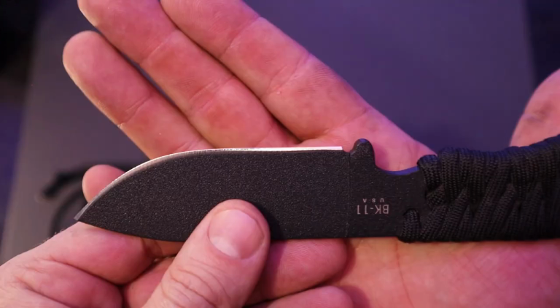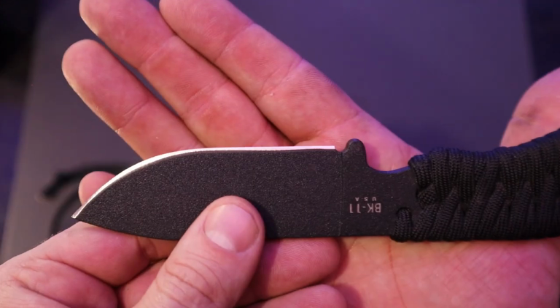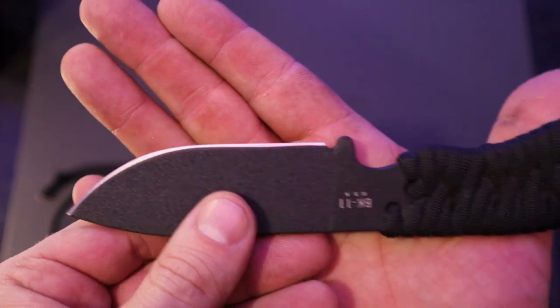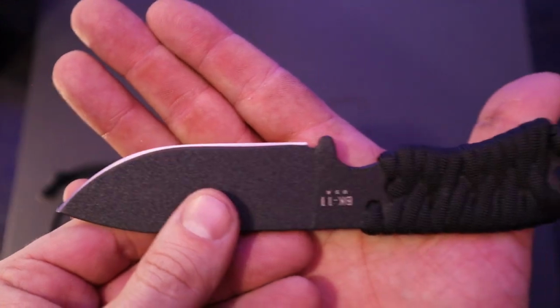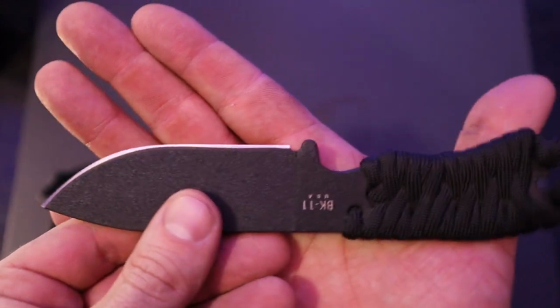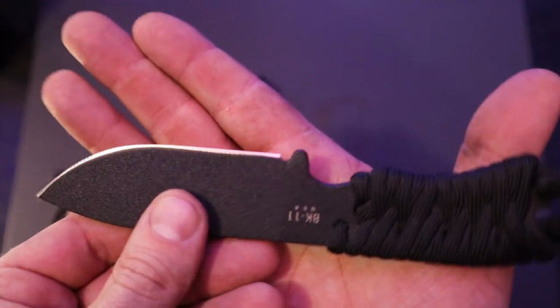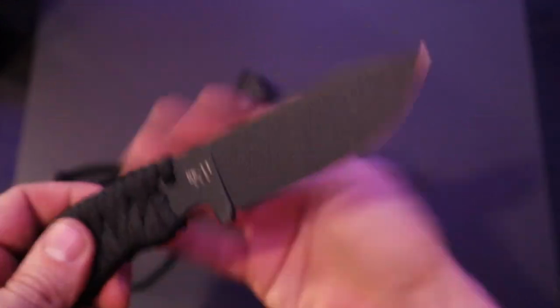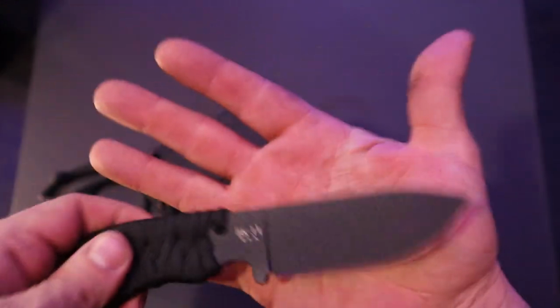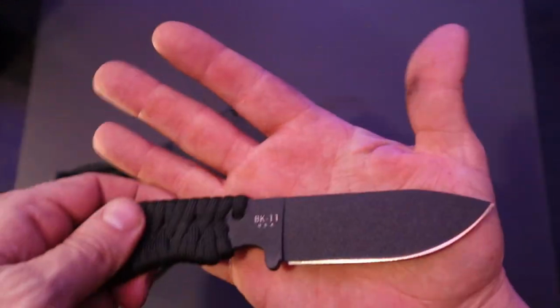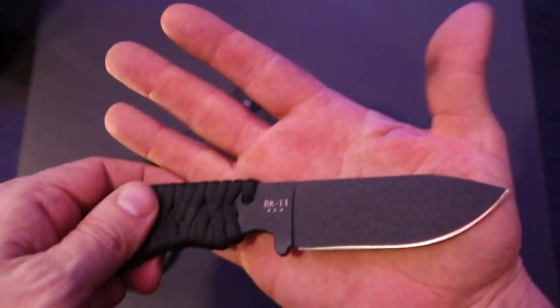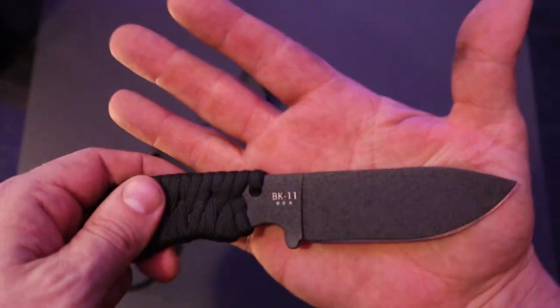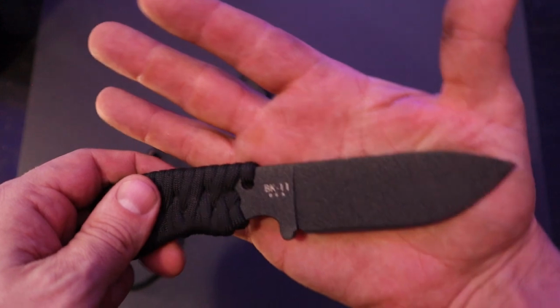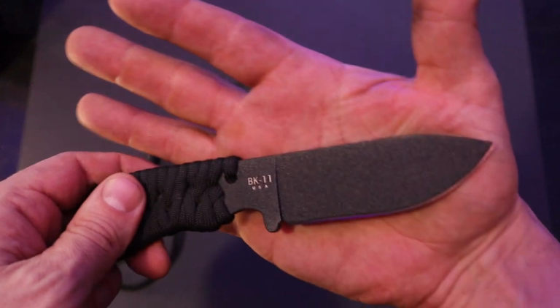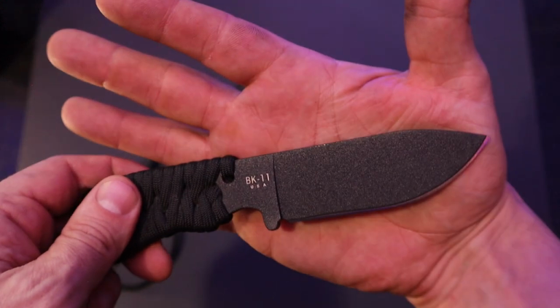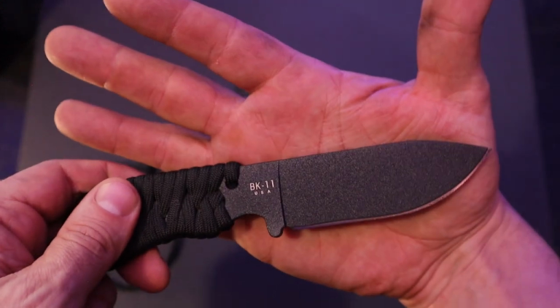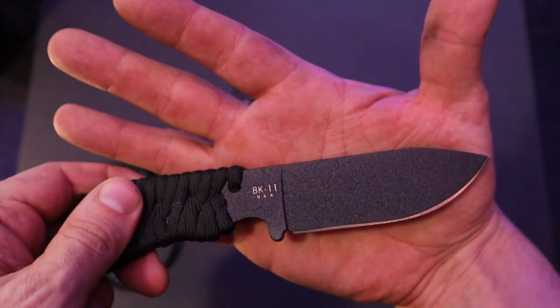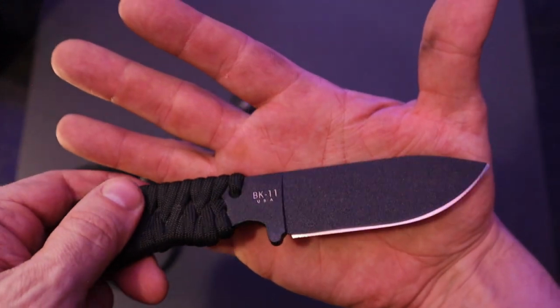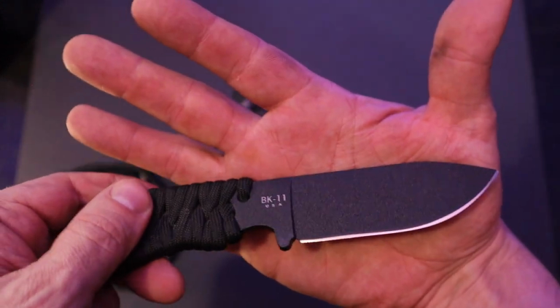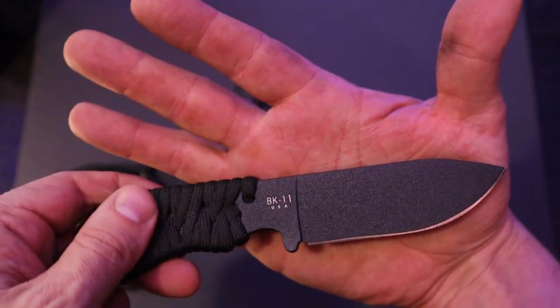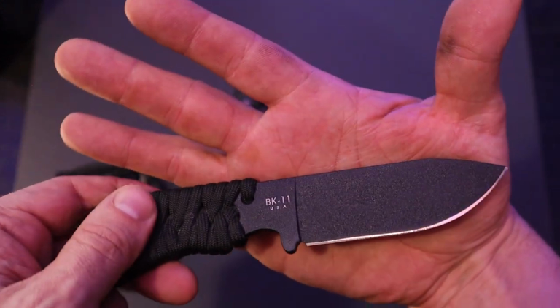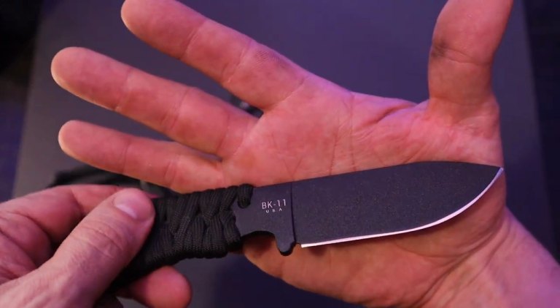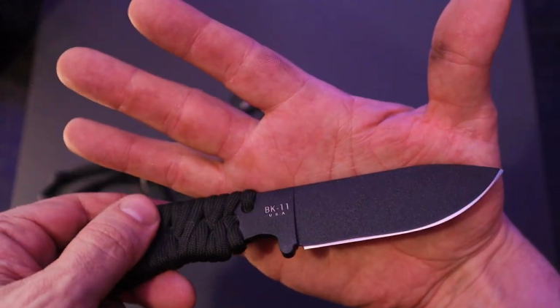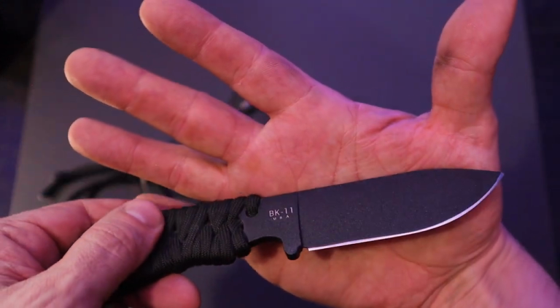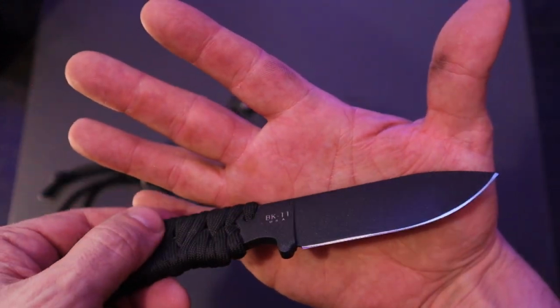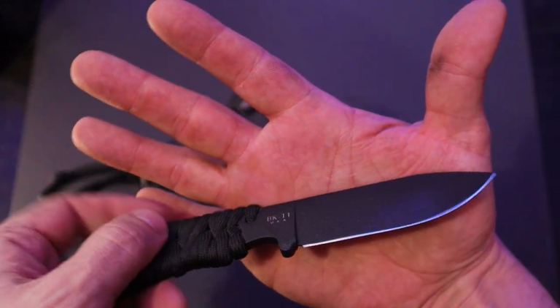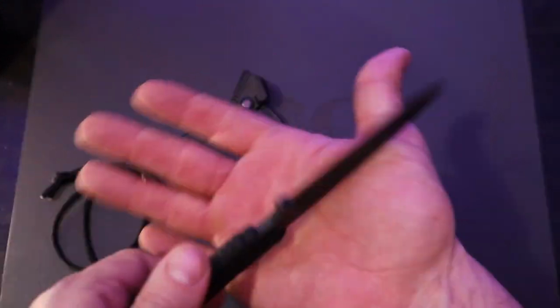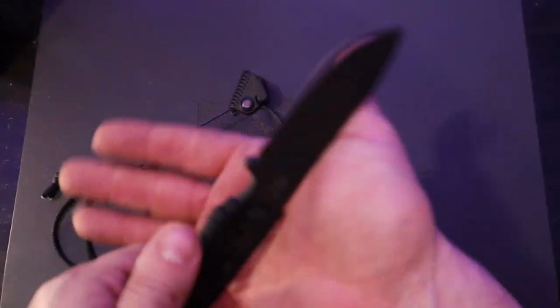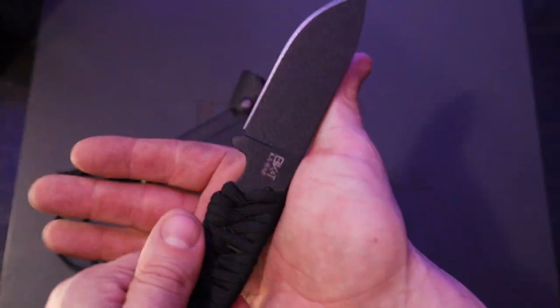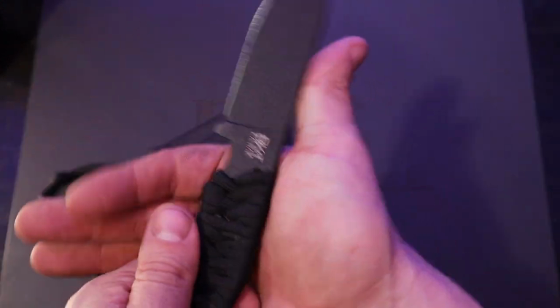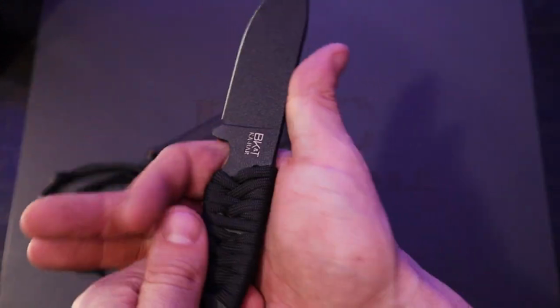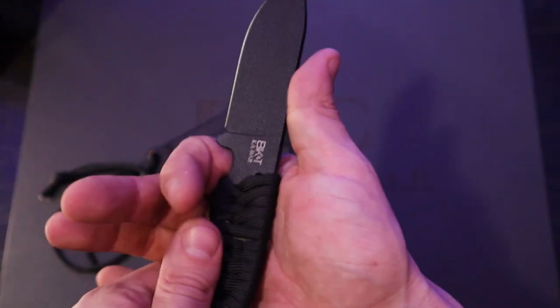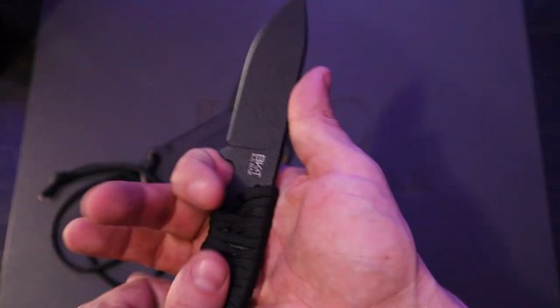Nice edge on it. Powder coat. 1095 steel. You know how Becker do. Not bad, though, right guys?